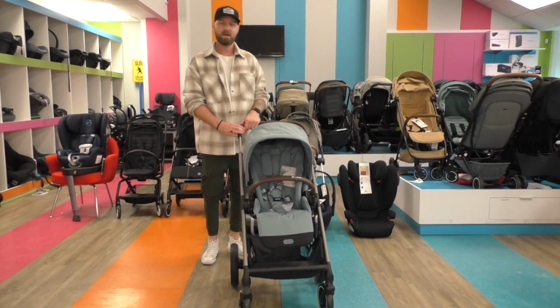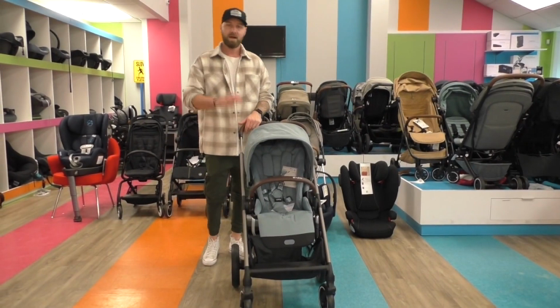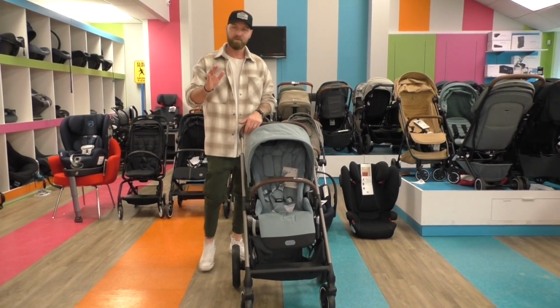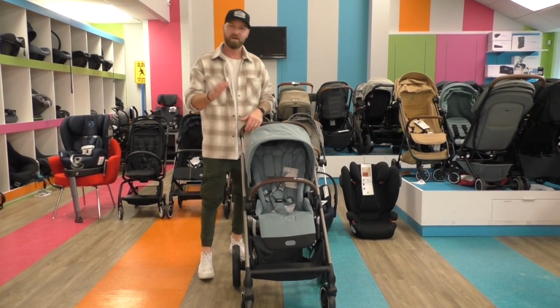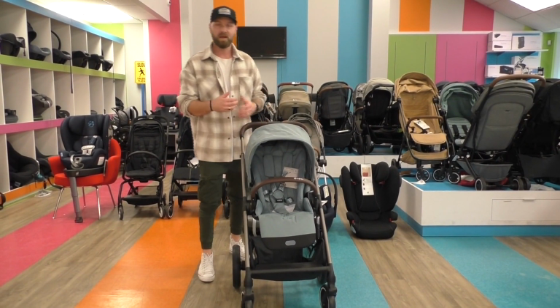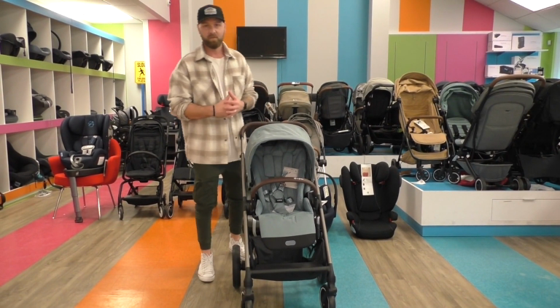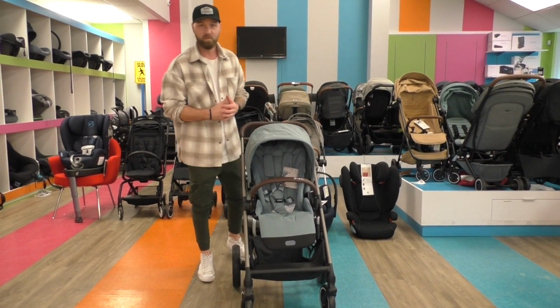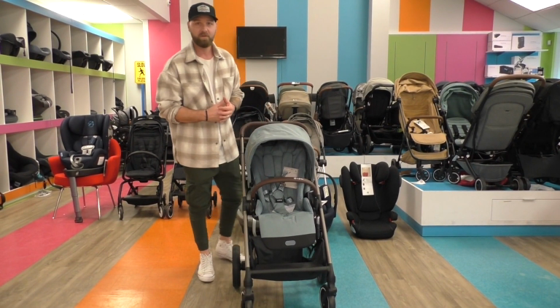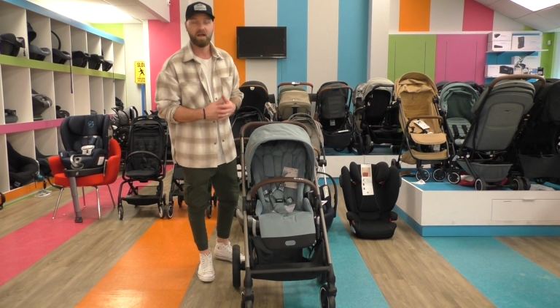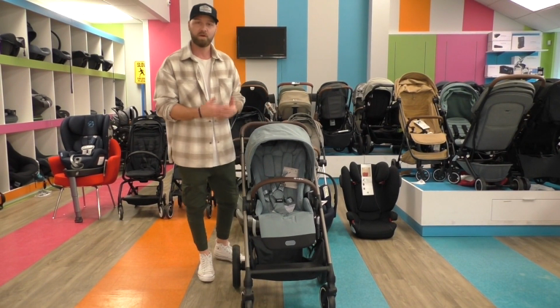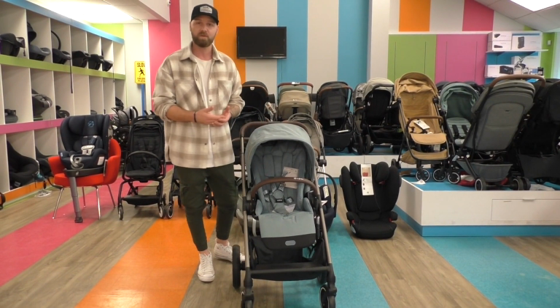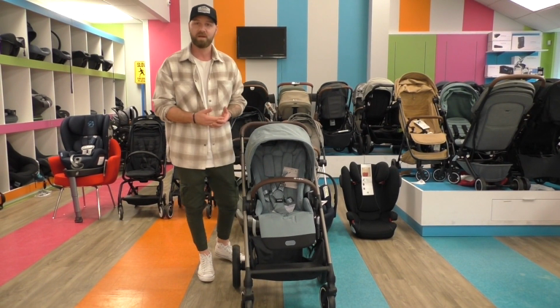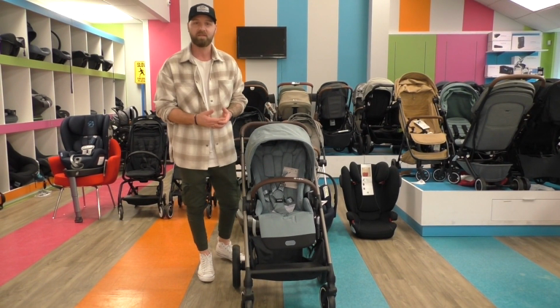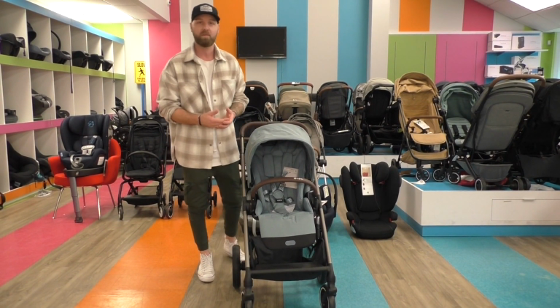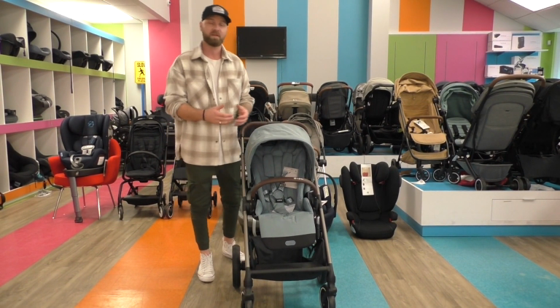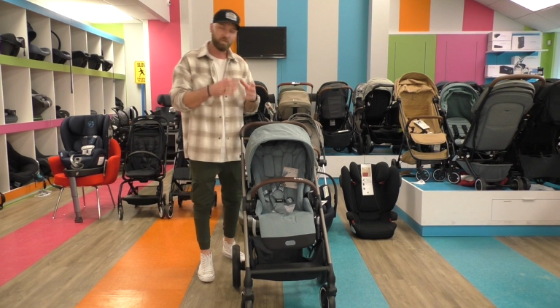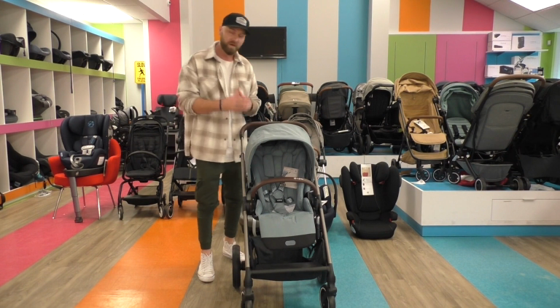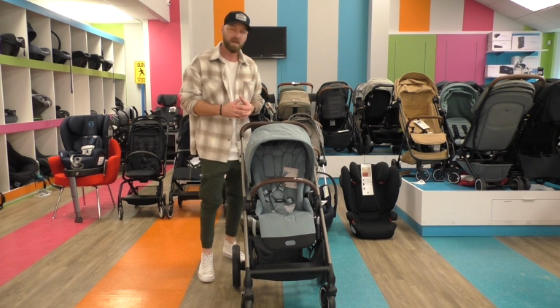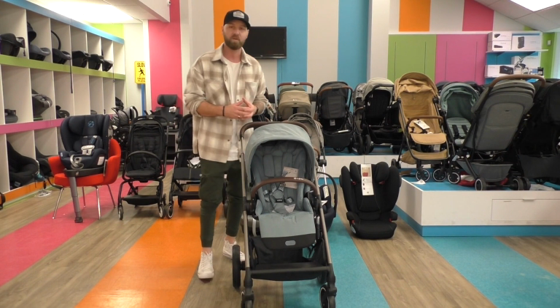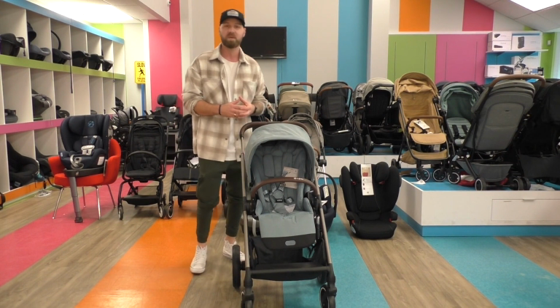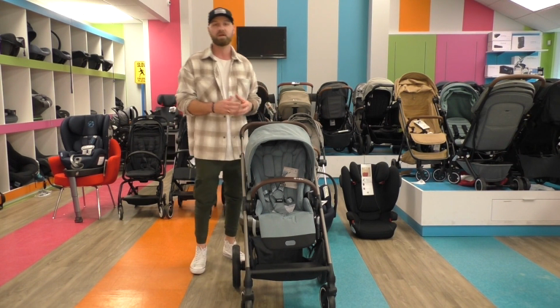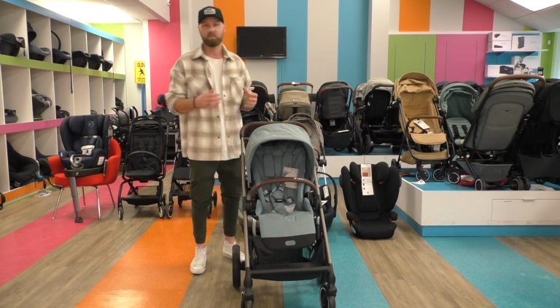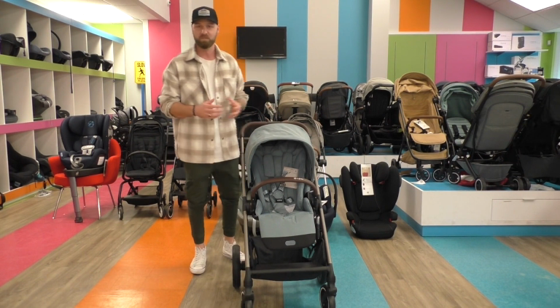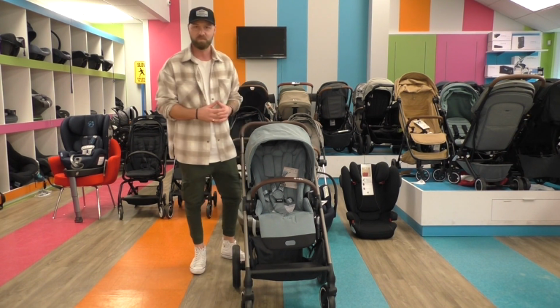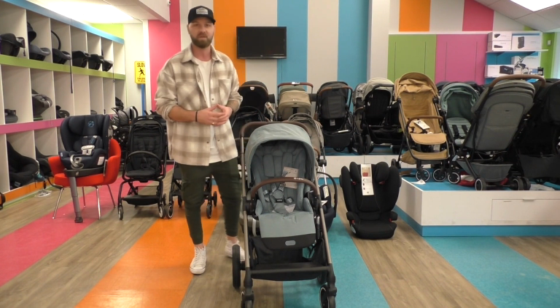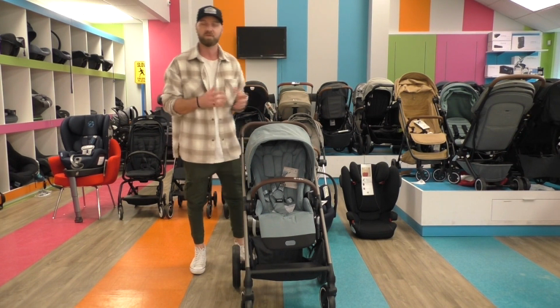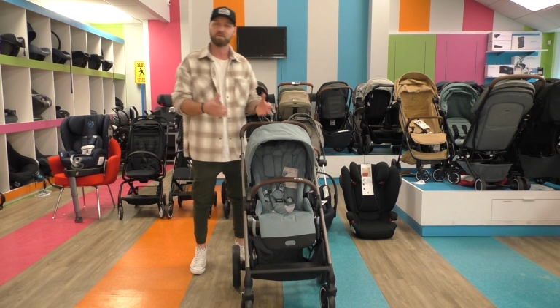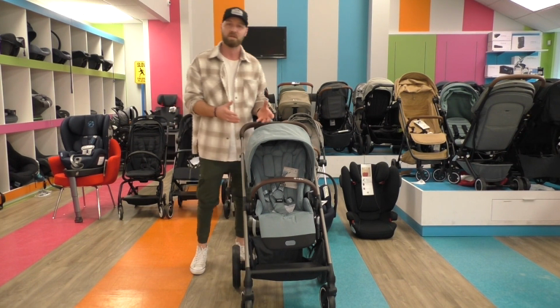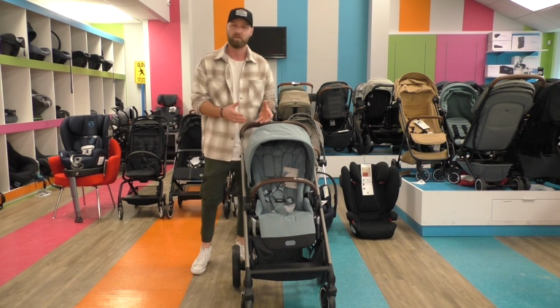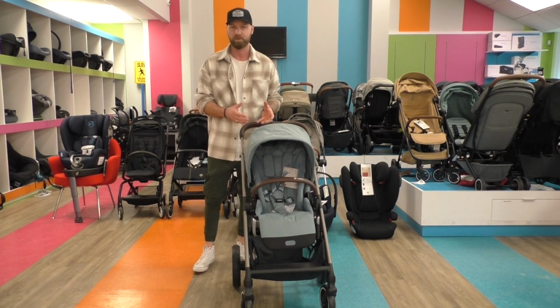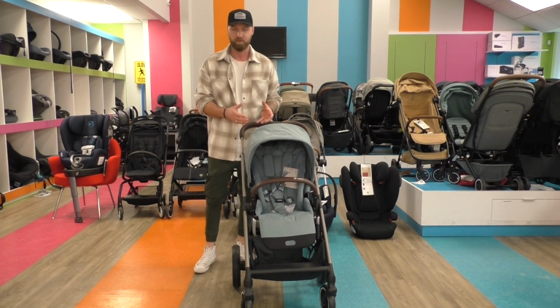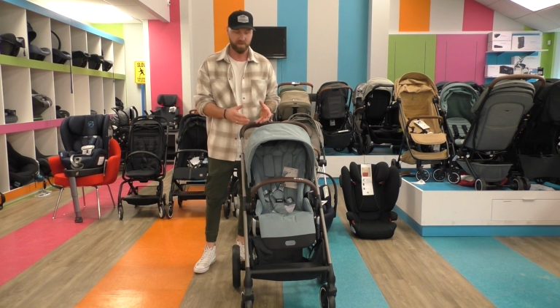Hi everybody, my name is Marvin. I'm a global trainer at Cybex and I'm really happy to be here at Pish Posh Baby to show you some of our new products.